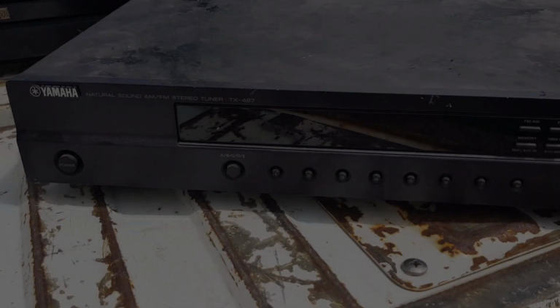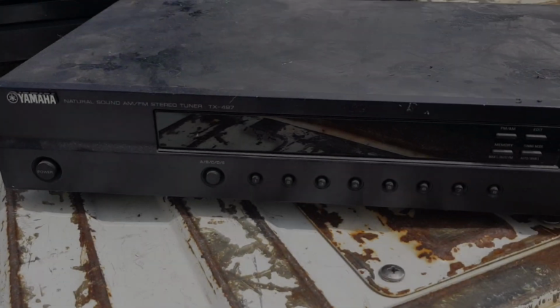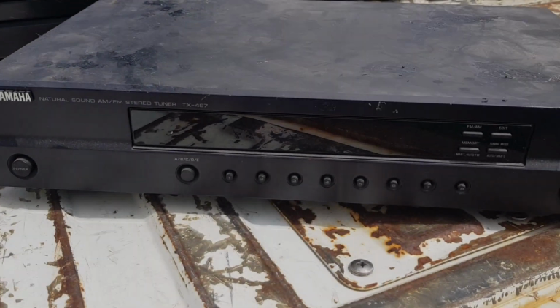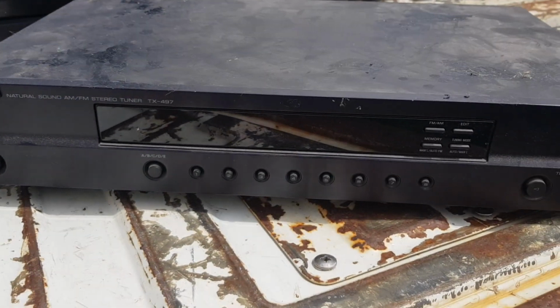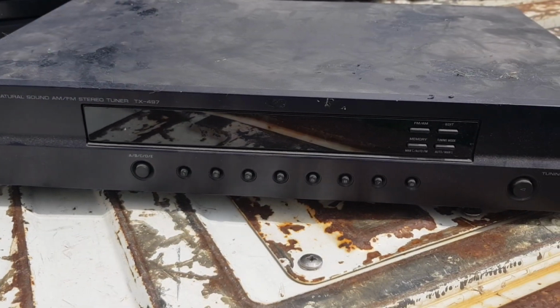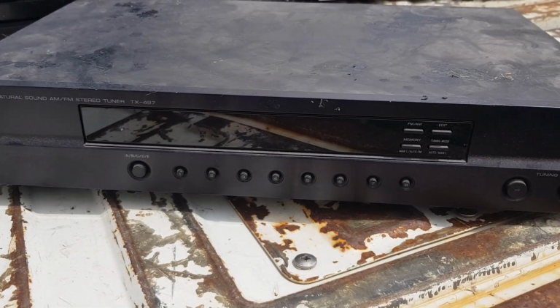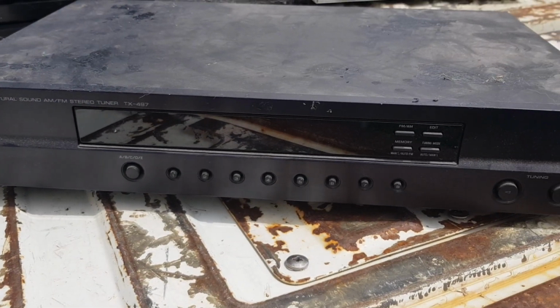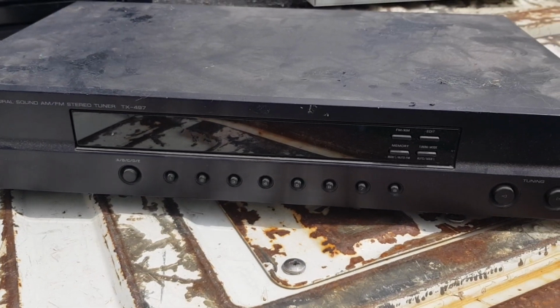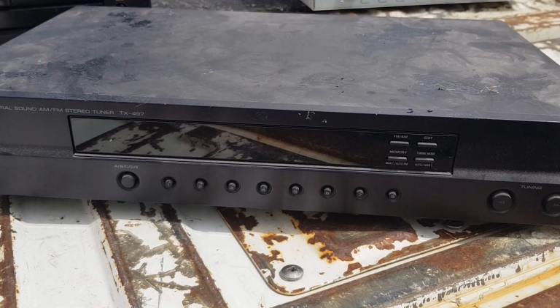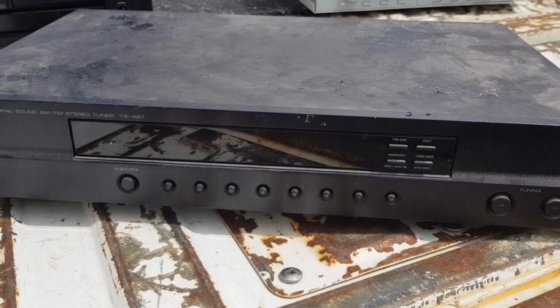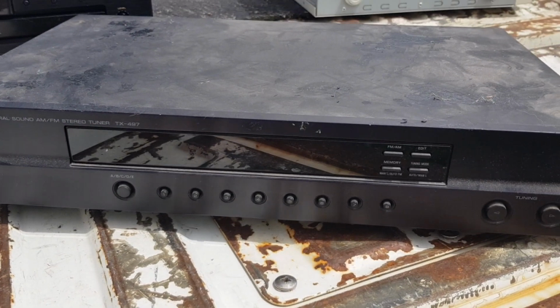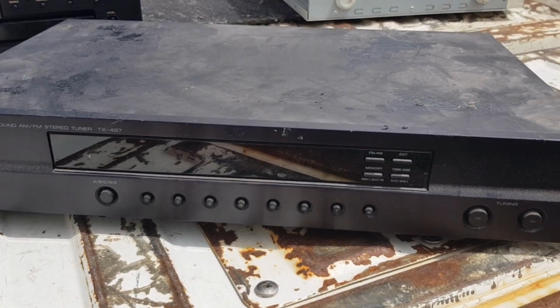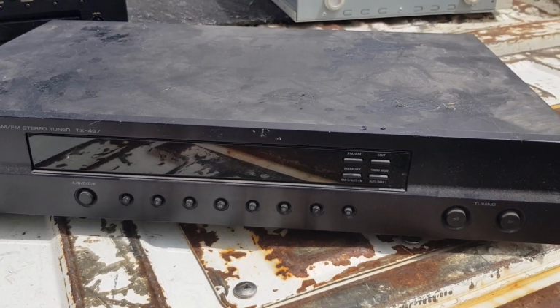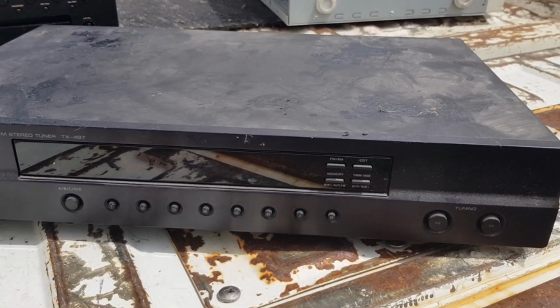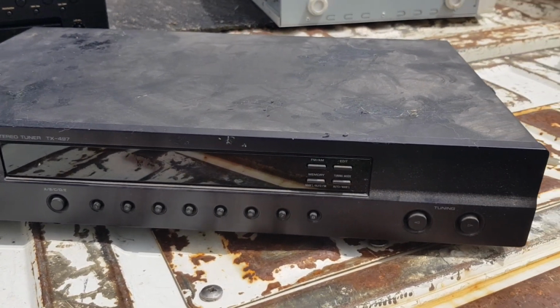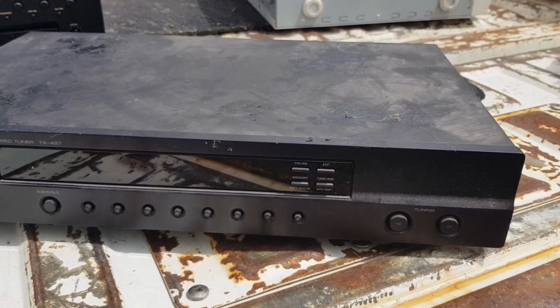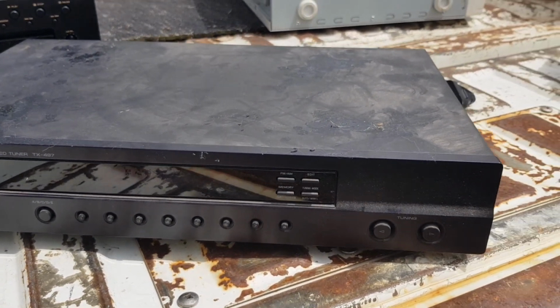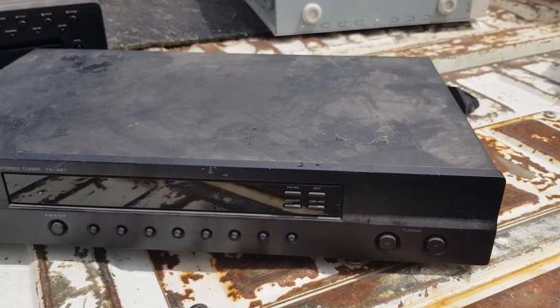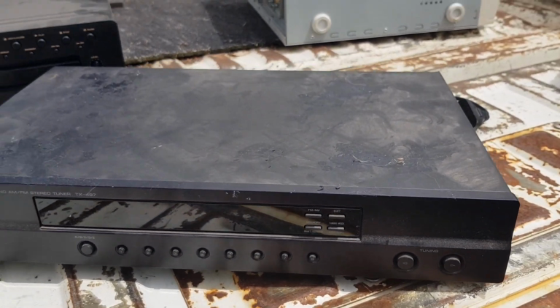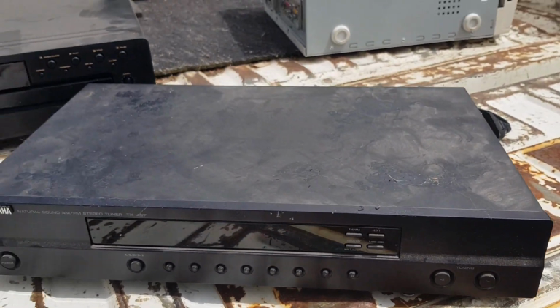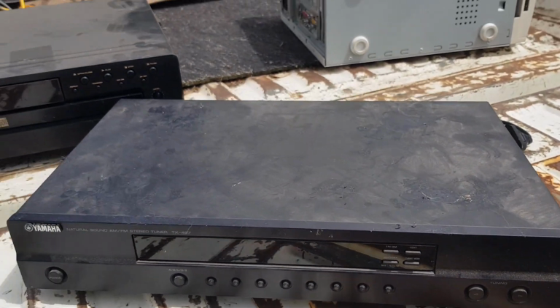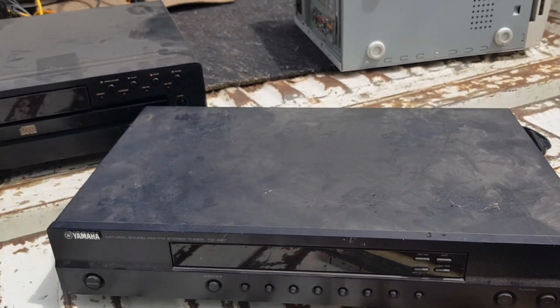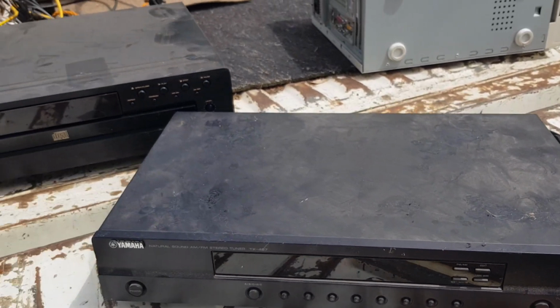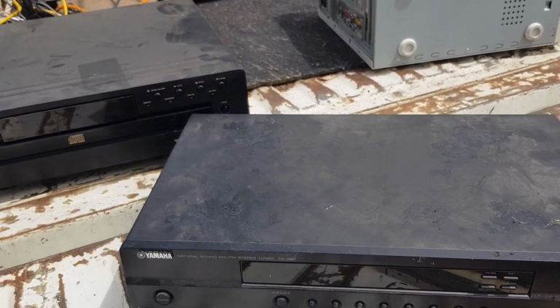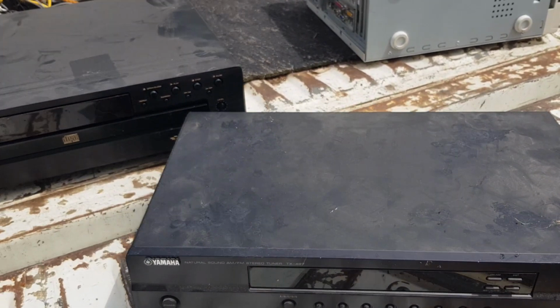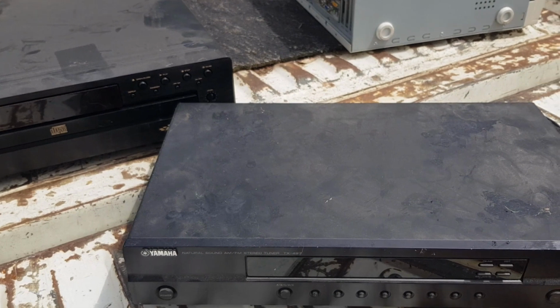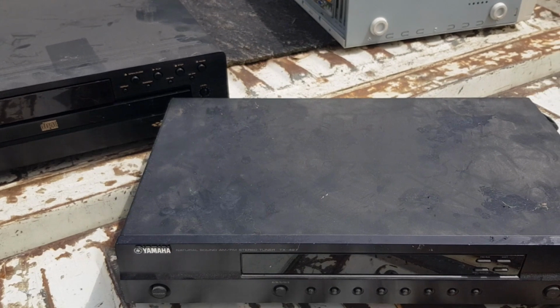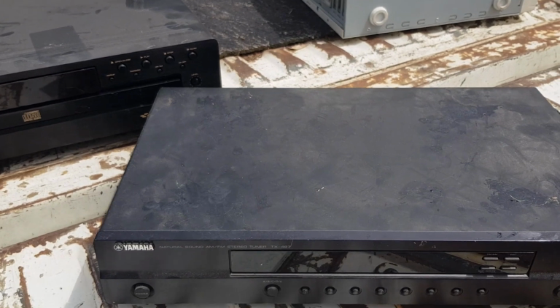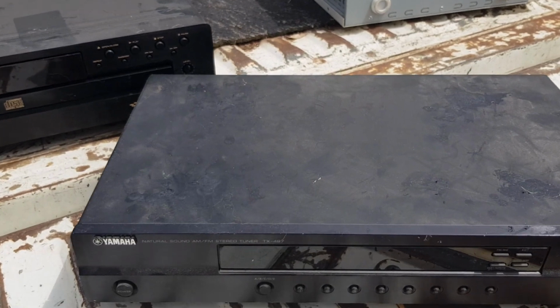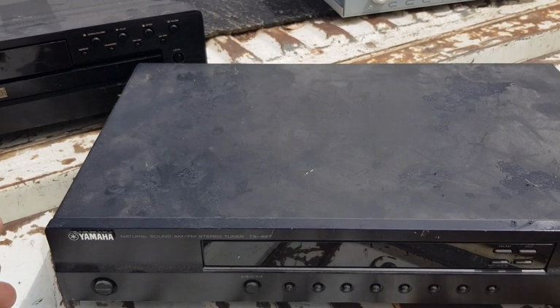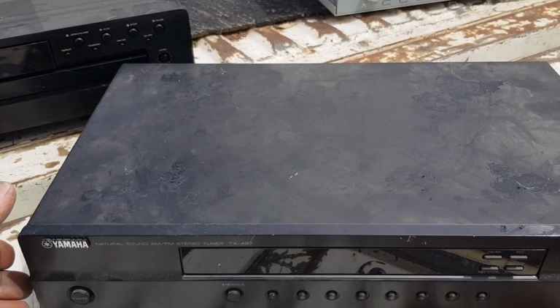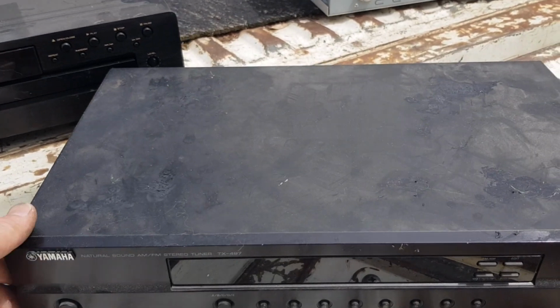Hey guys, Chris from the Ultima Recycler. I've just been to the transfer station and found a few goodies in their e-waste bins.